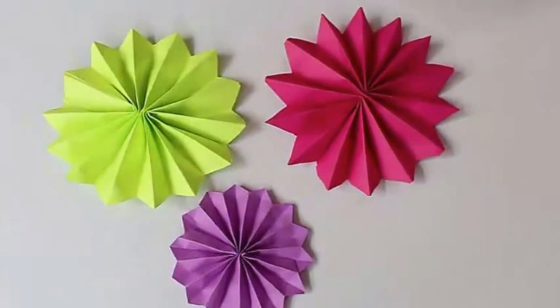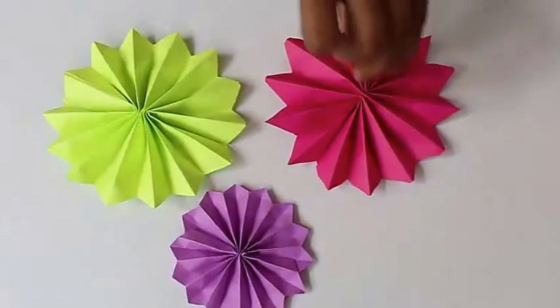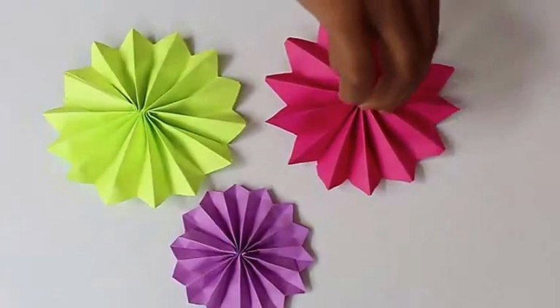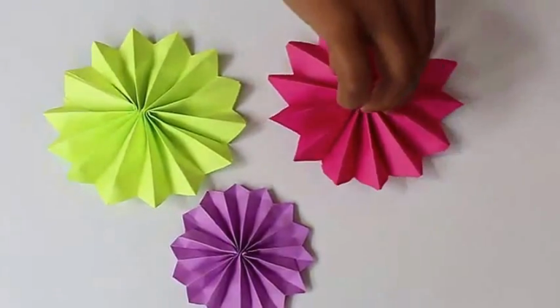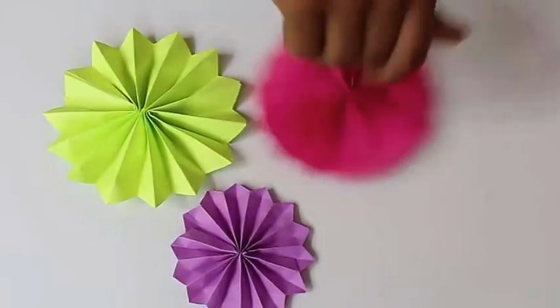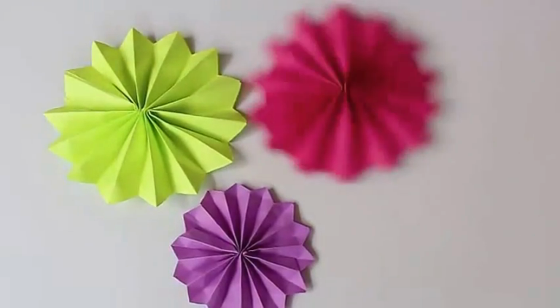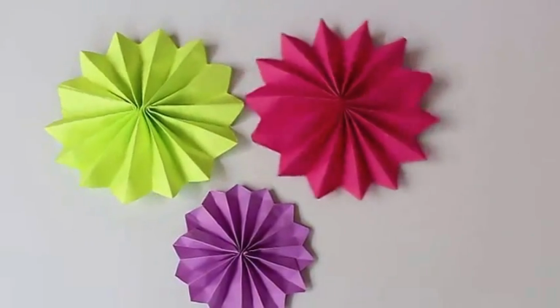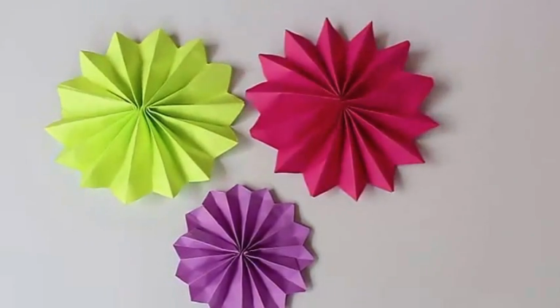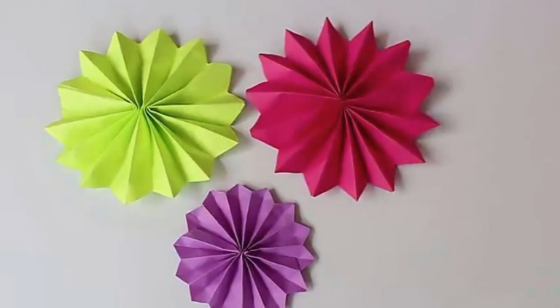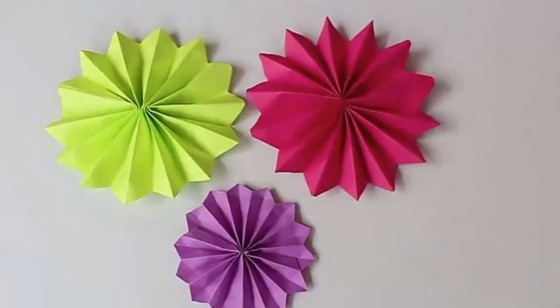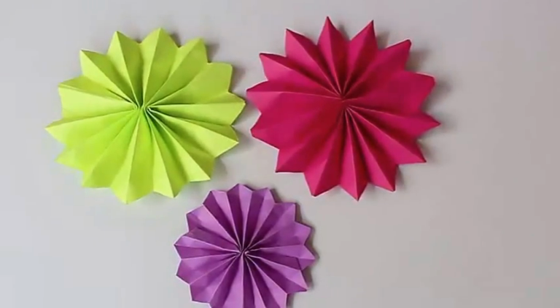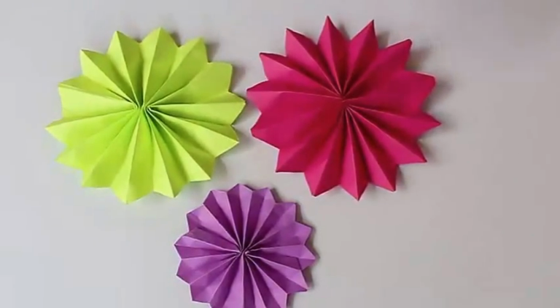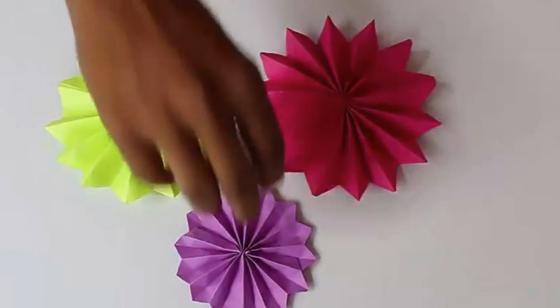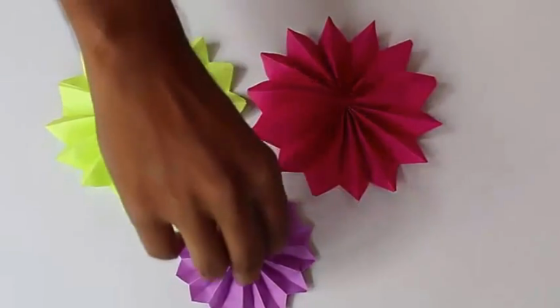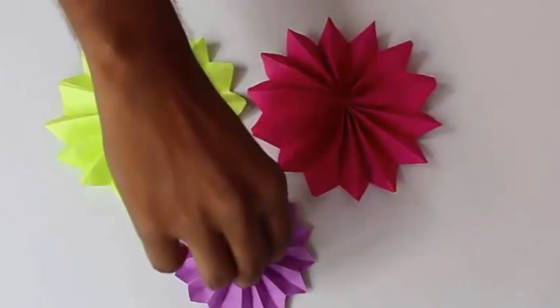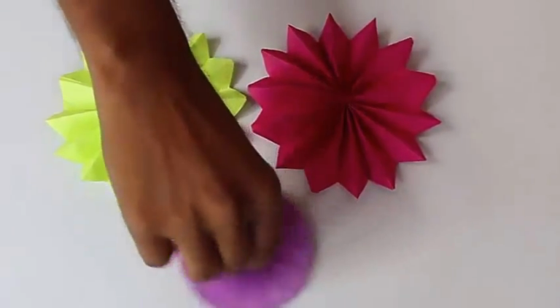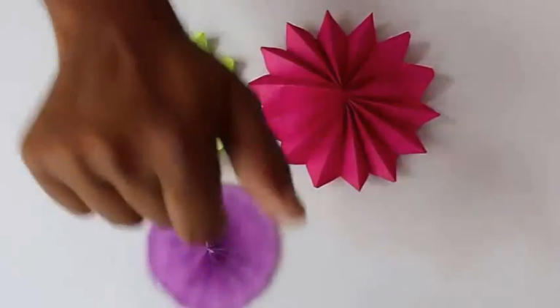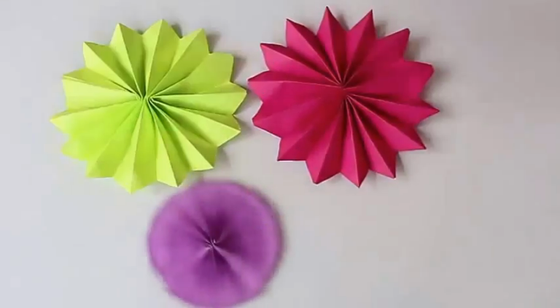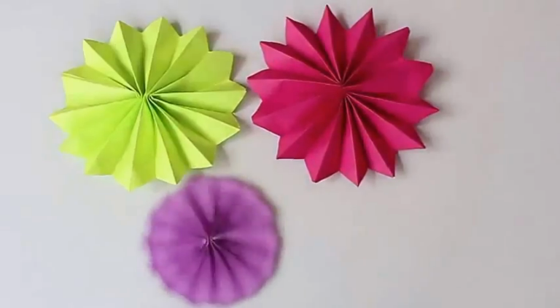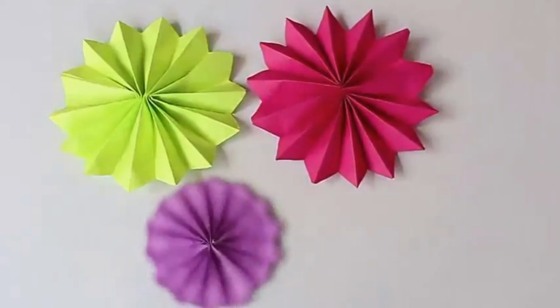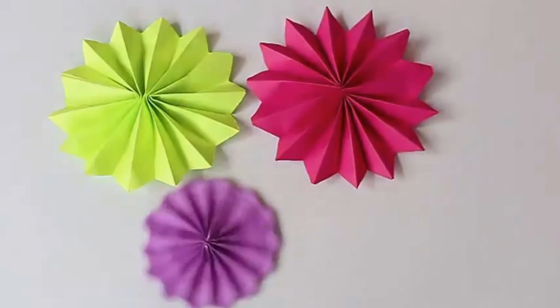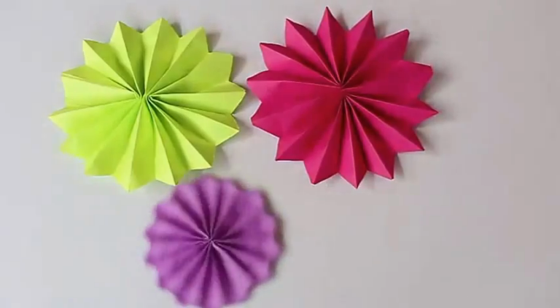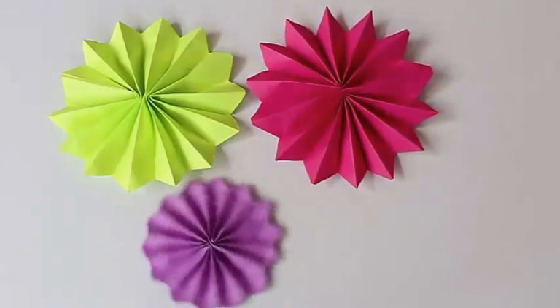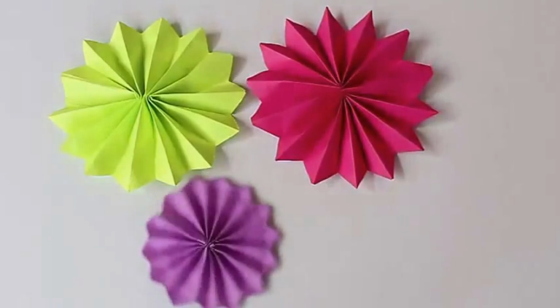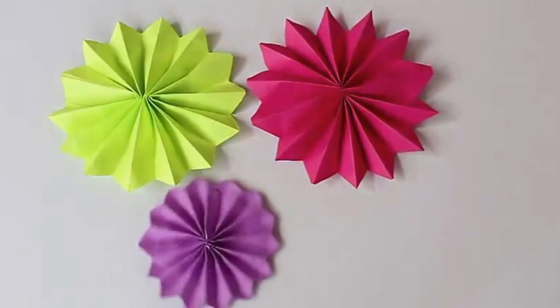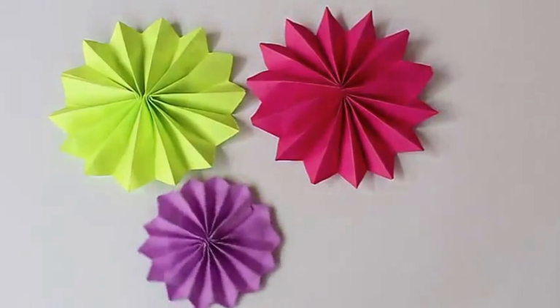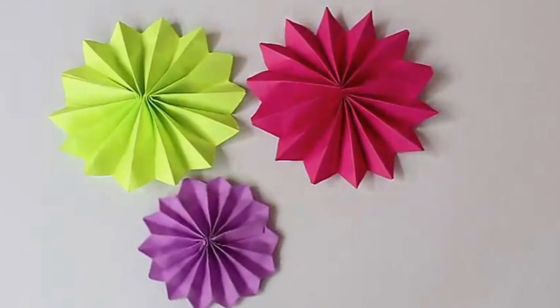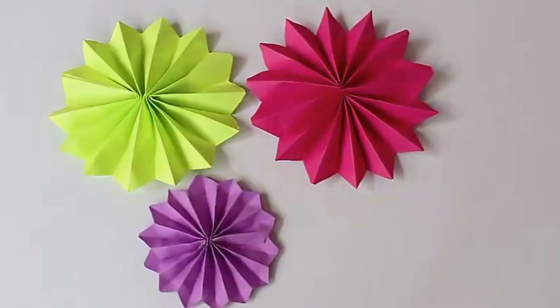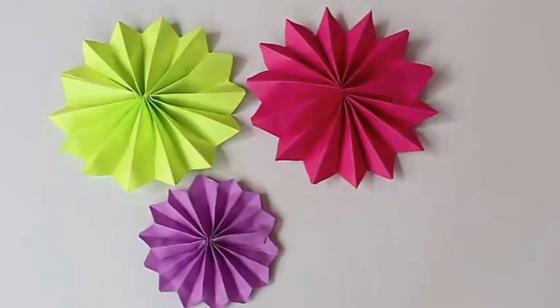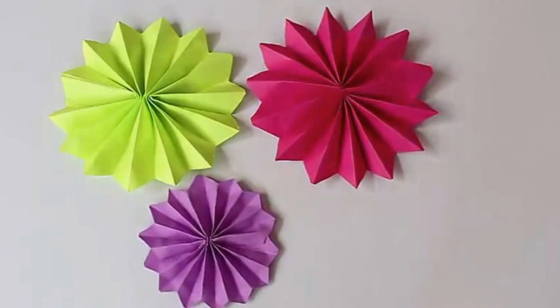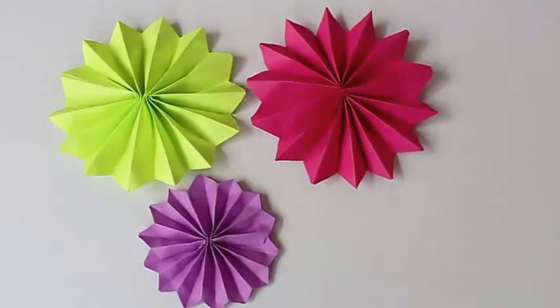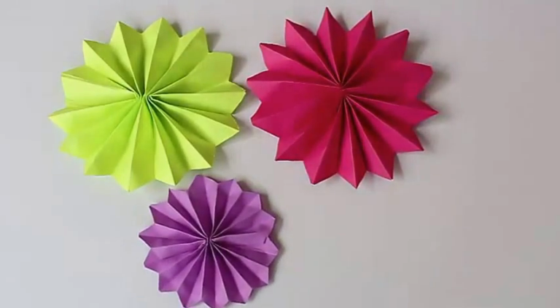You can twirl them like a top — they look very beautiful. You can make them in various colors.